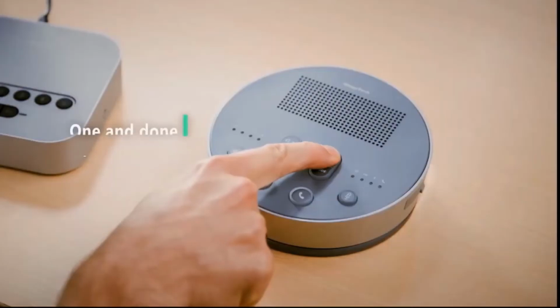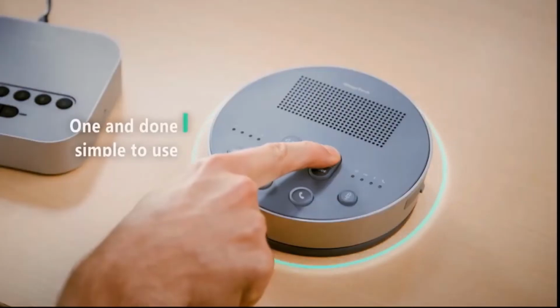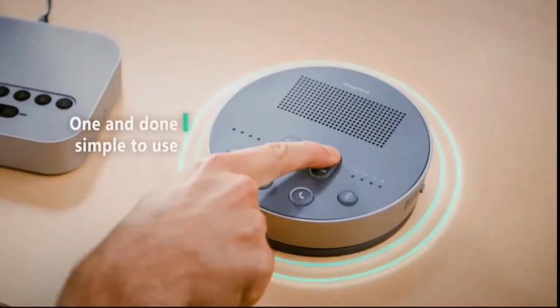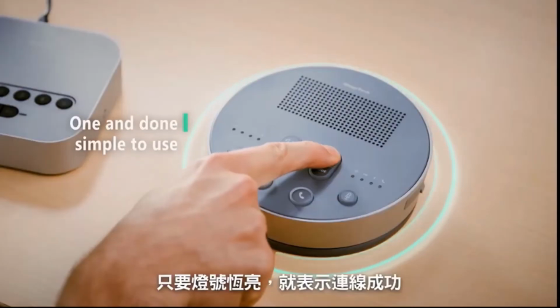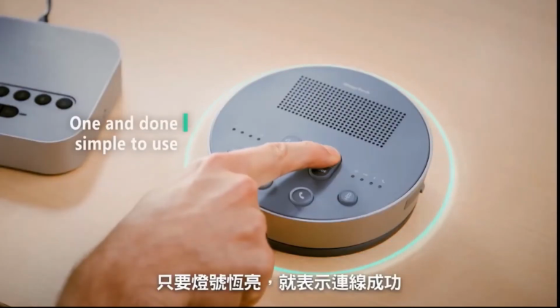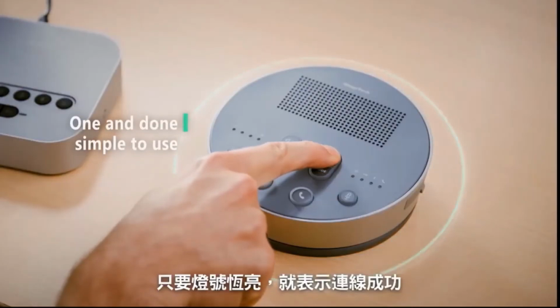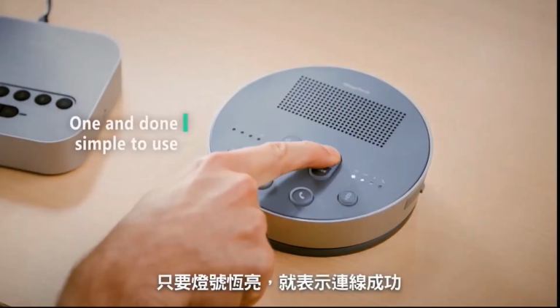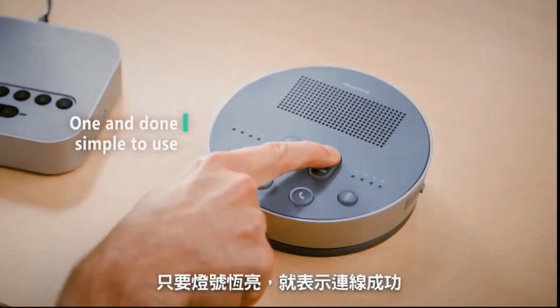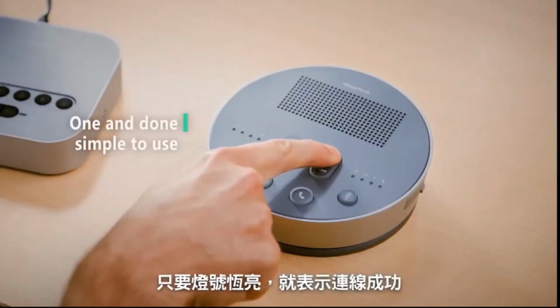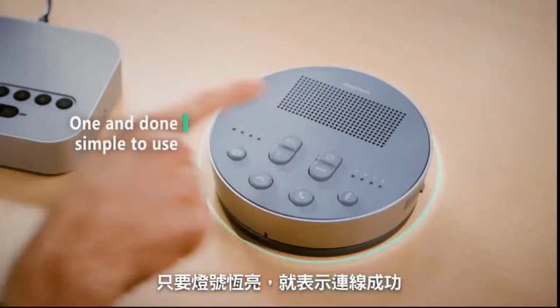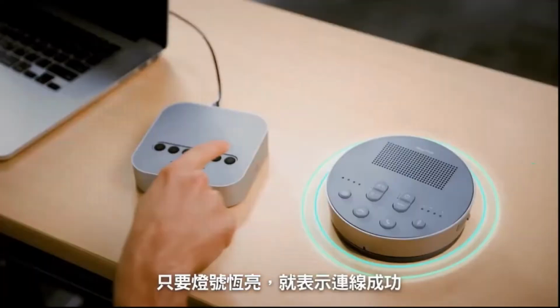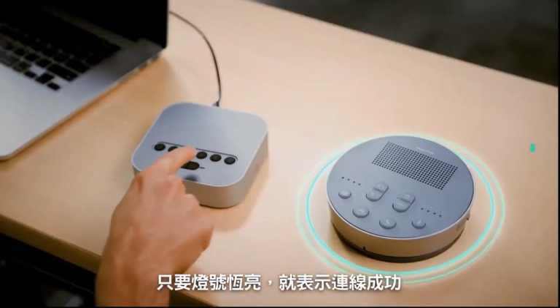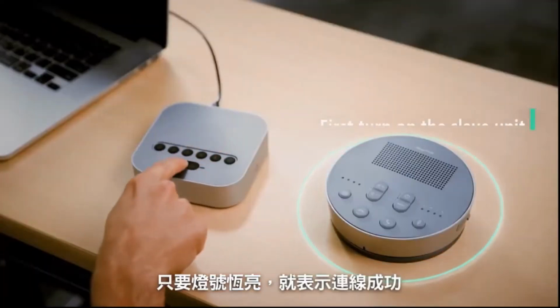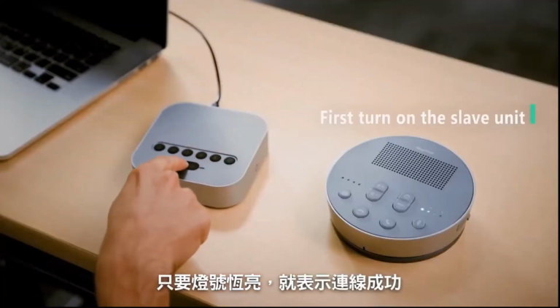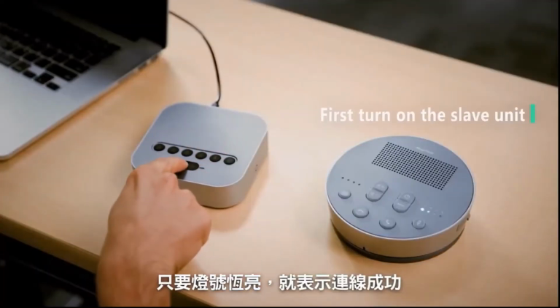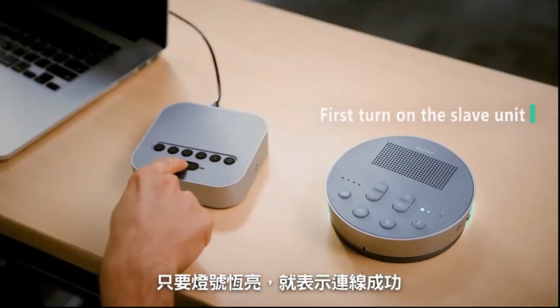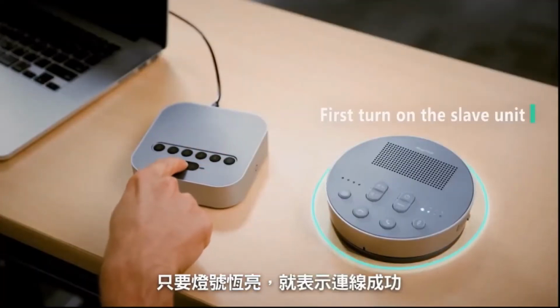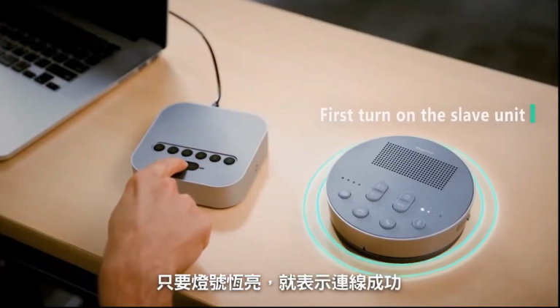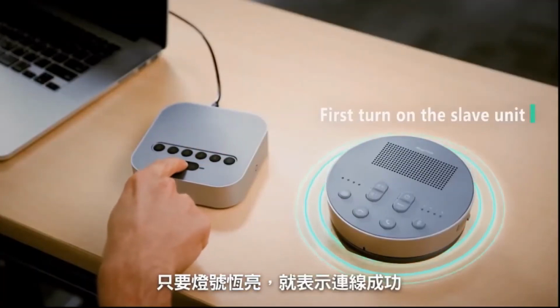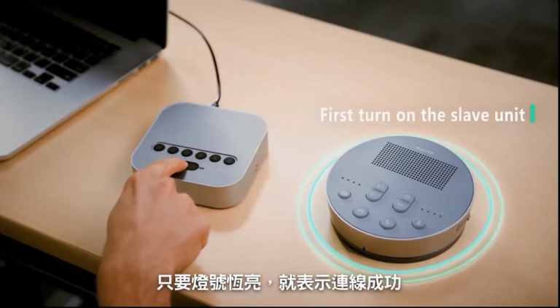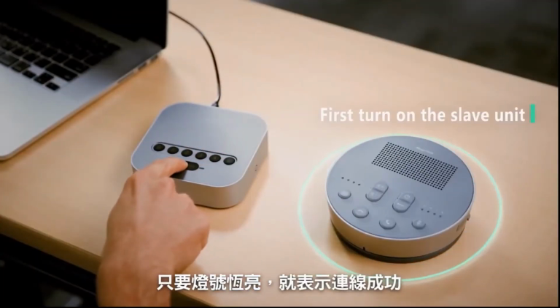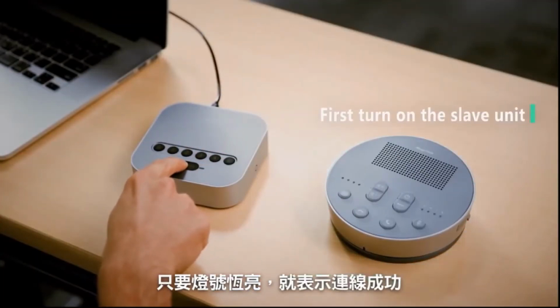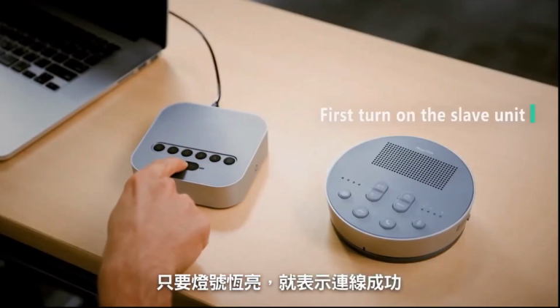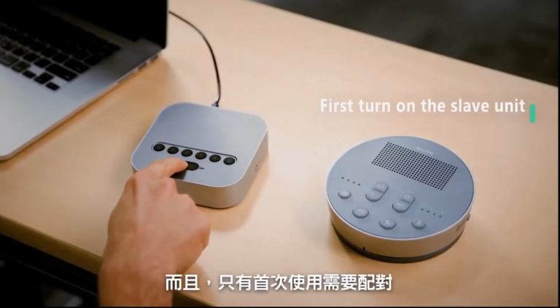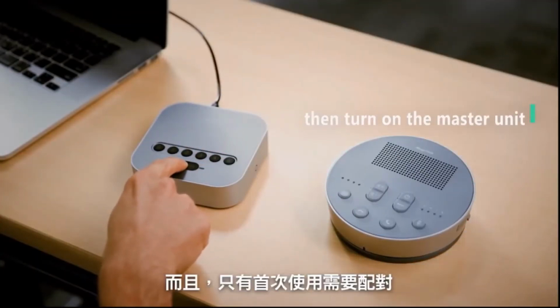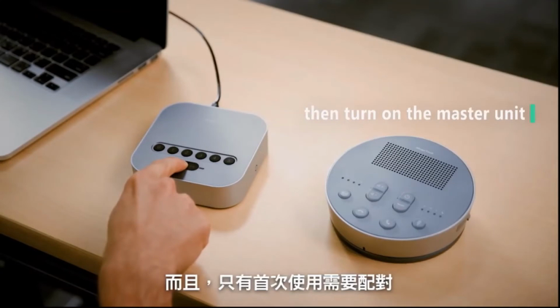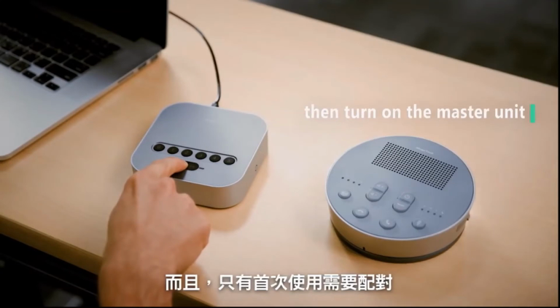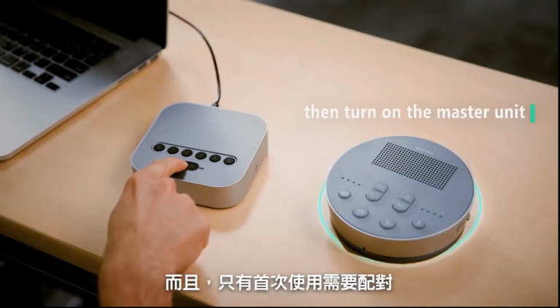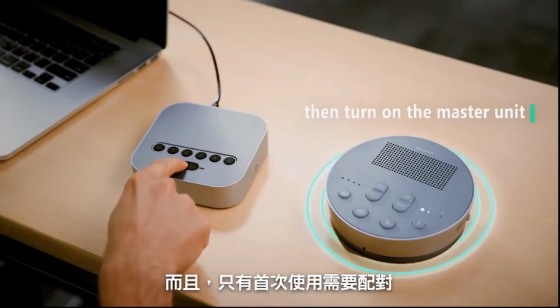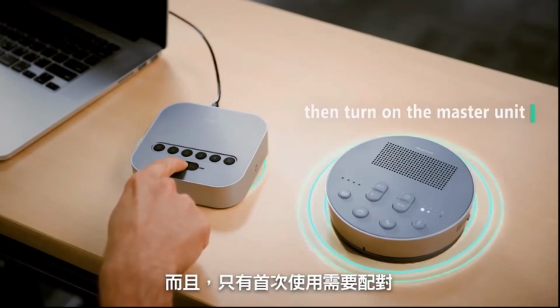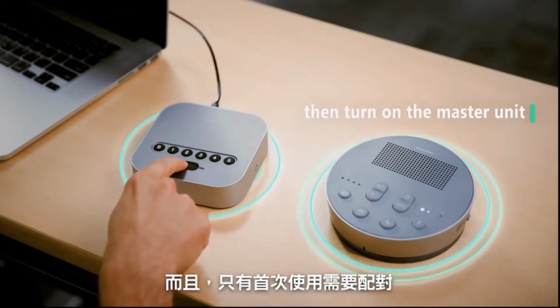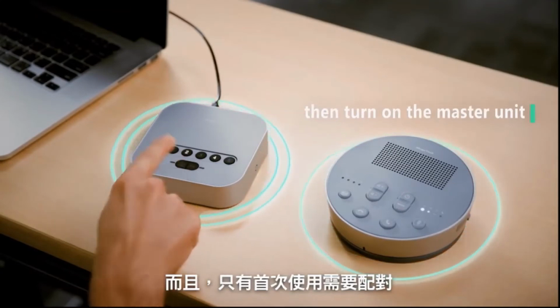It has a simple one-and-done setup. When you see the signal light come on, that means the connection was successful.